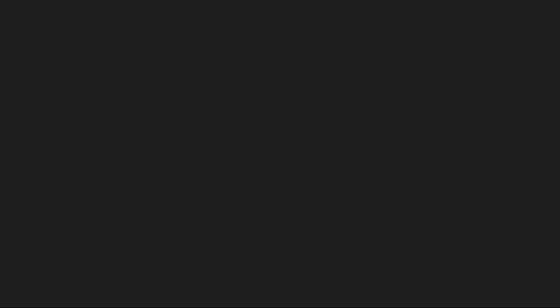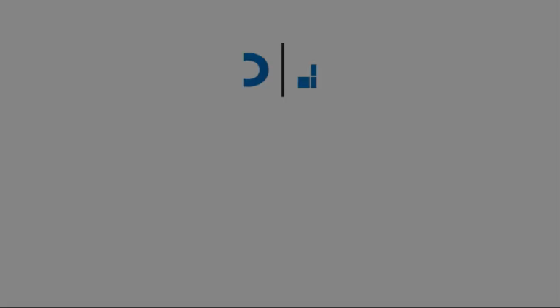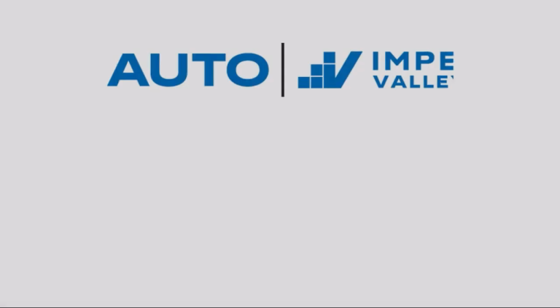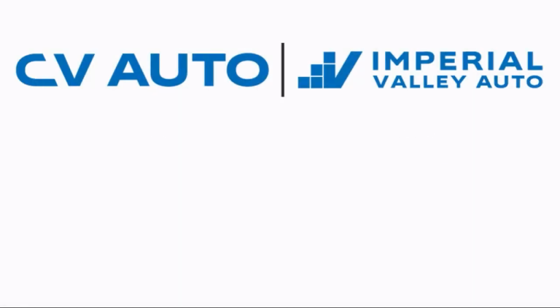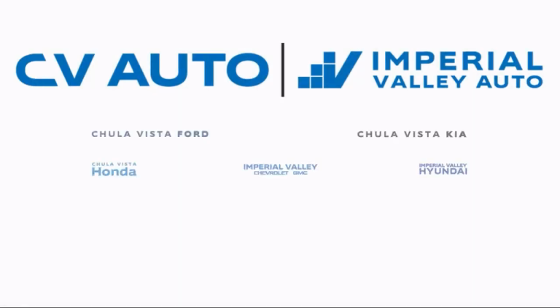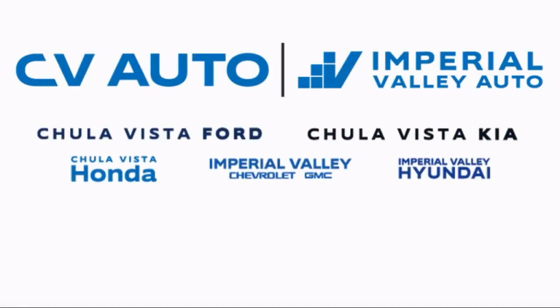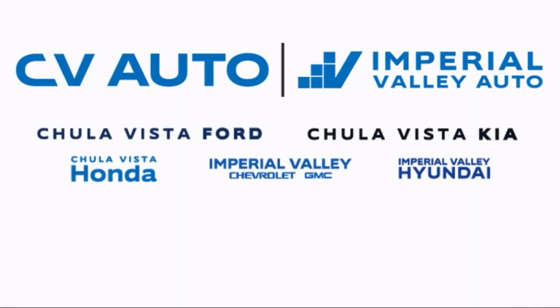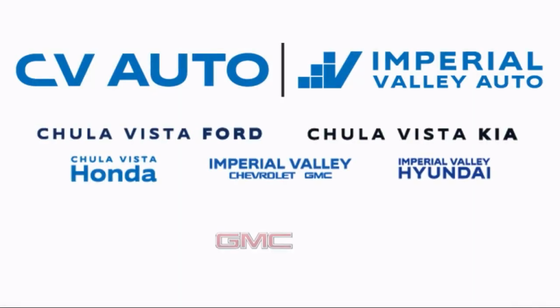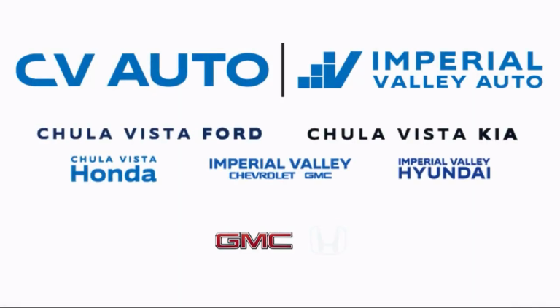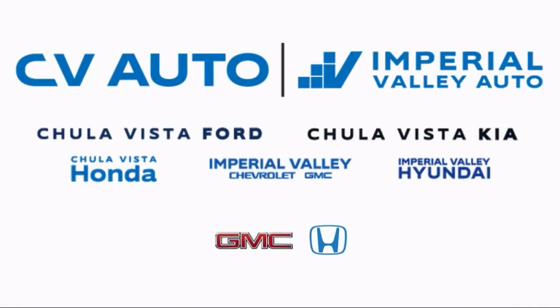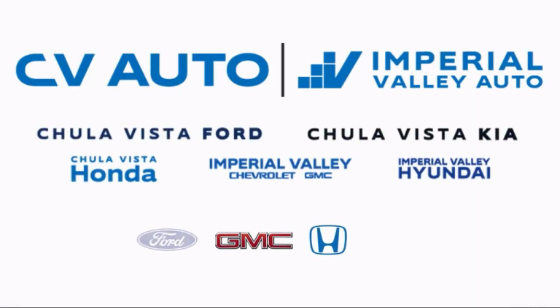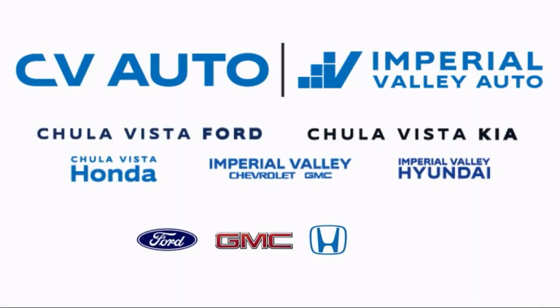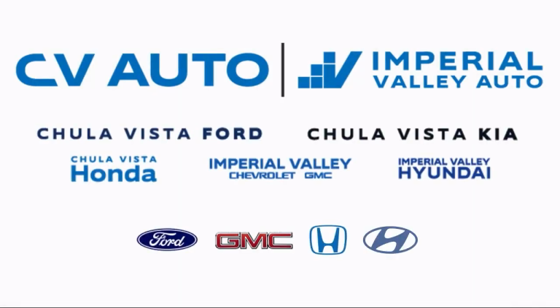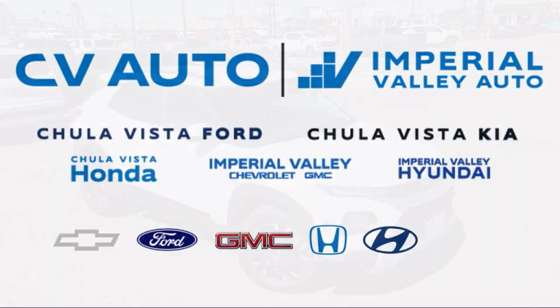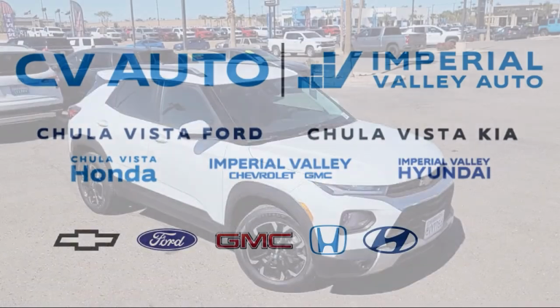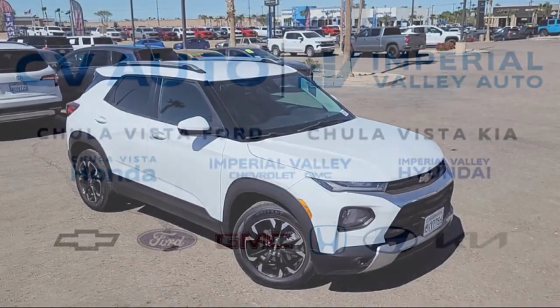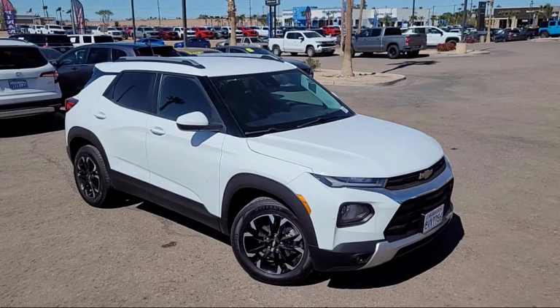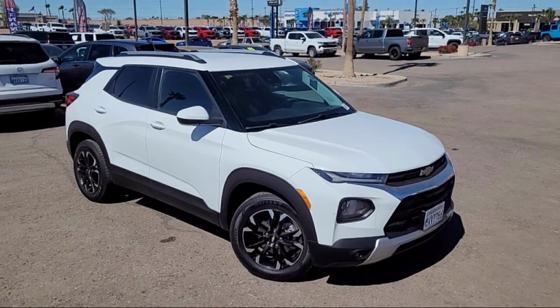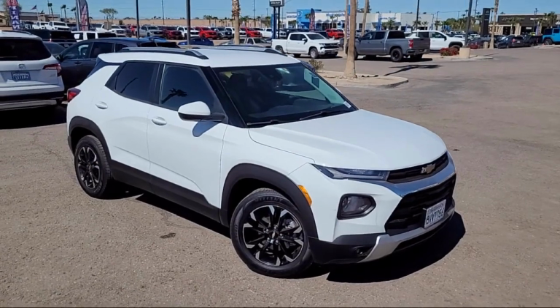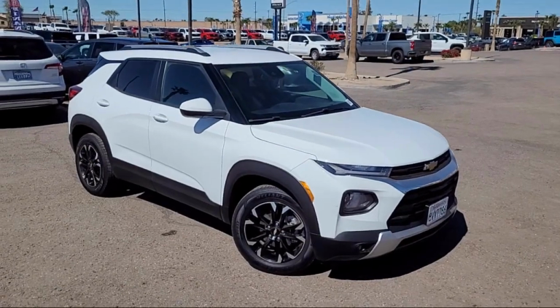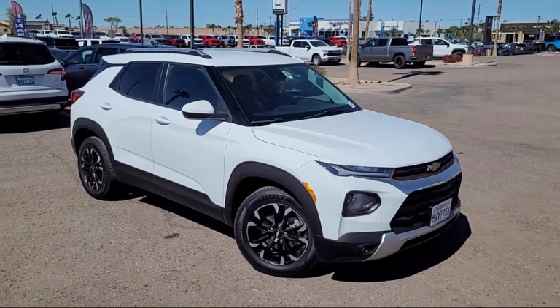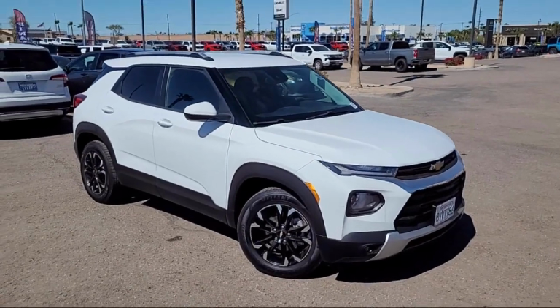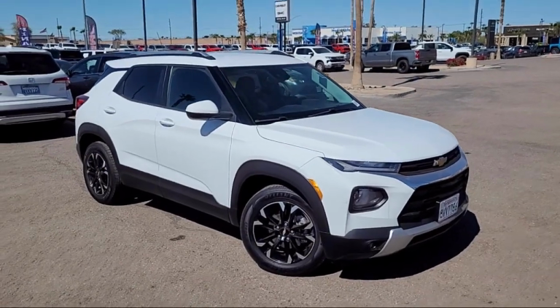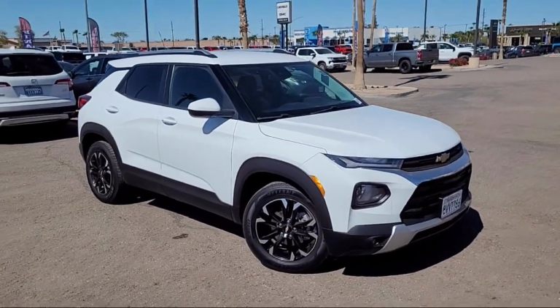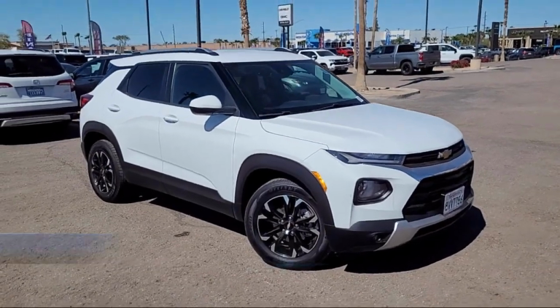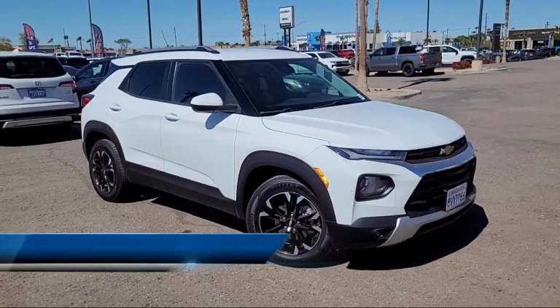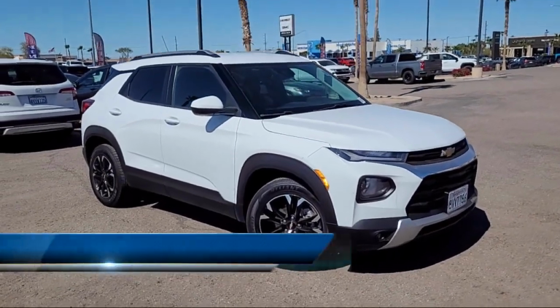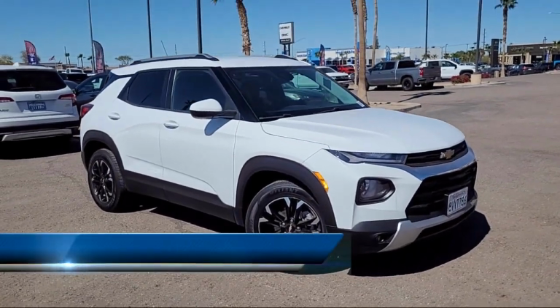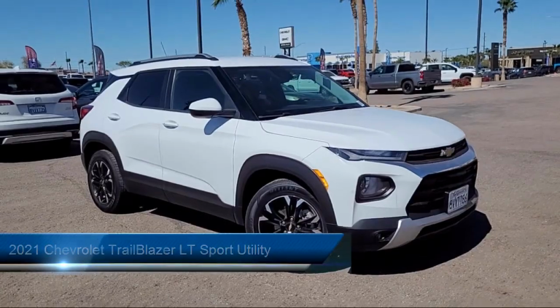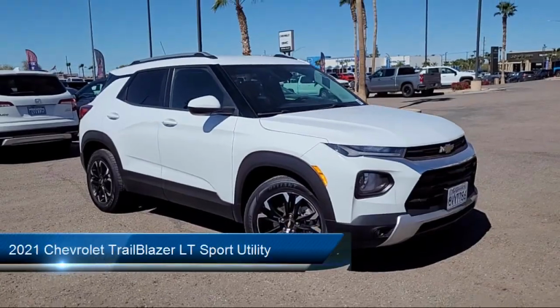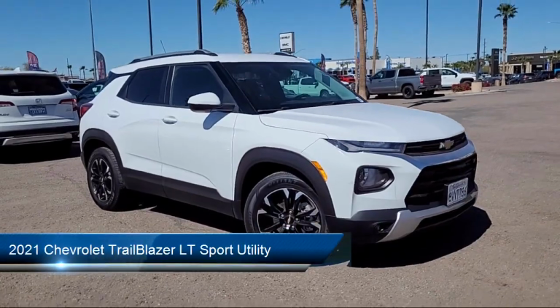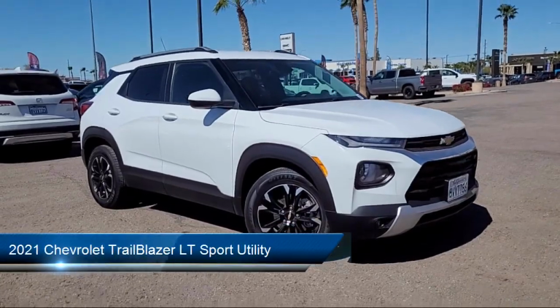Welcome to Imperial Valley Chevrolet GMC and here's a look at one of our great vehicles for sale.